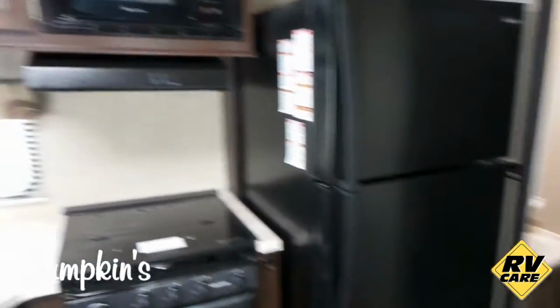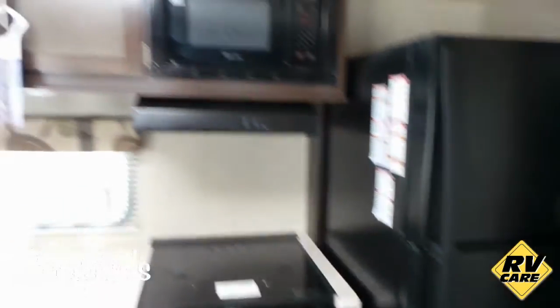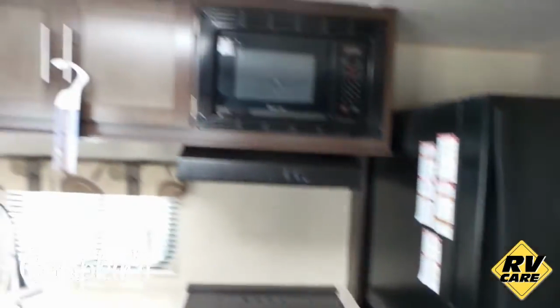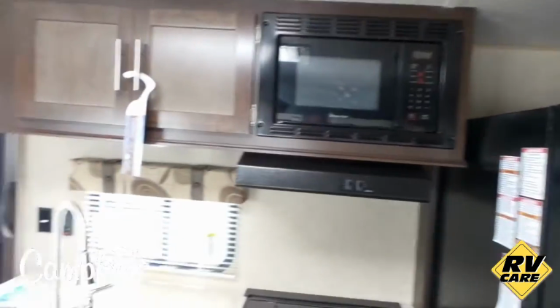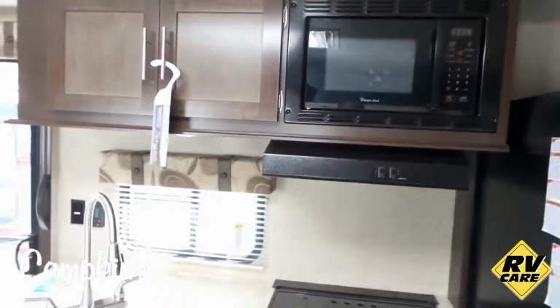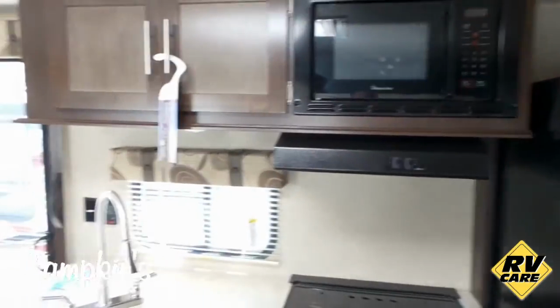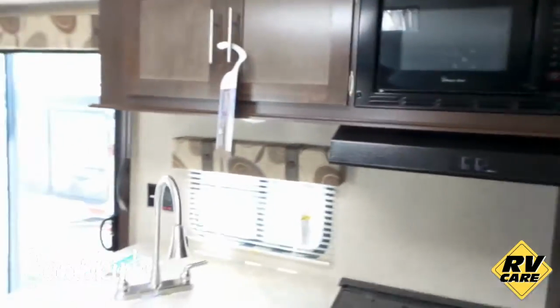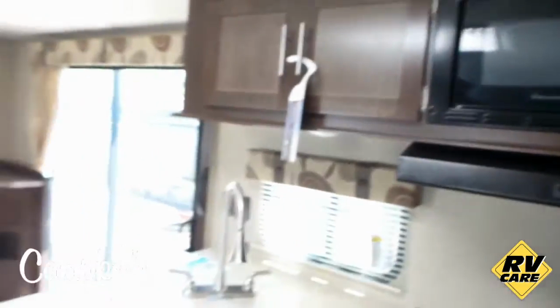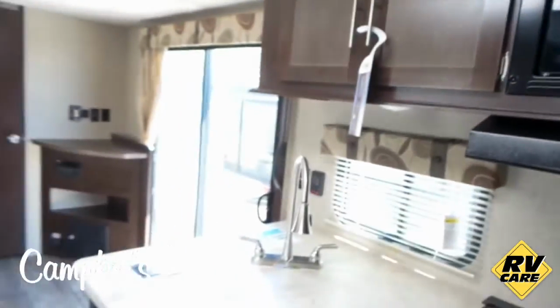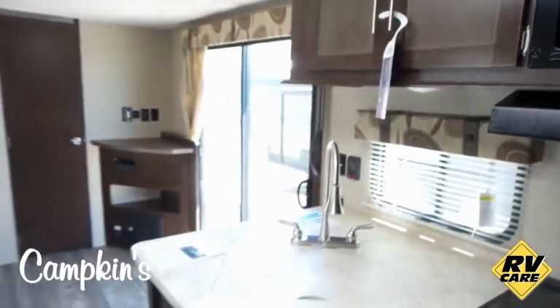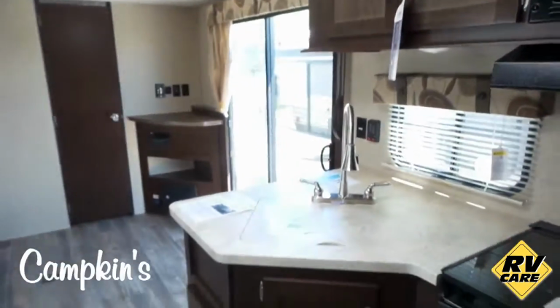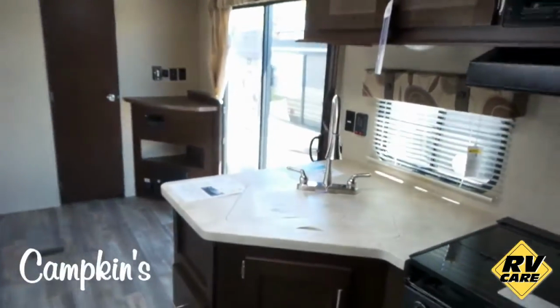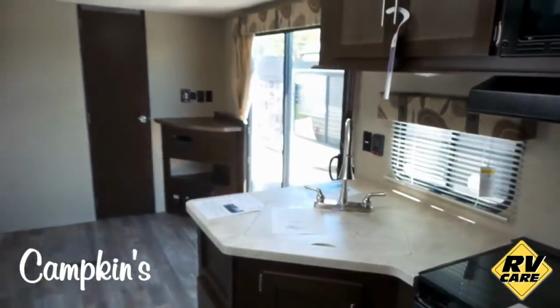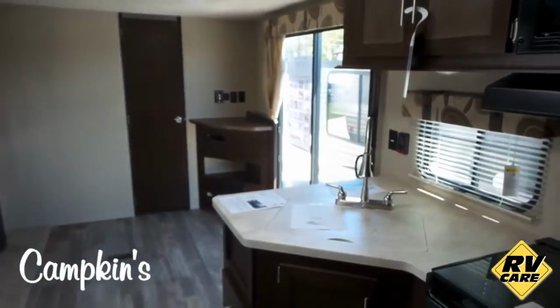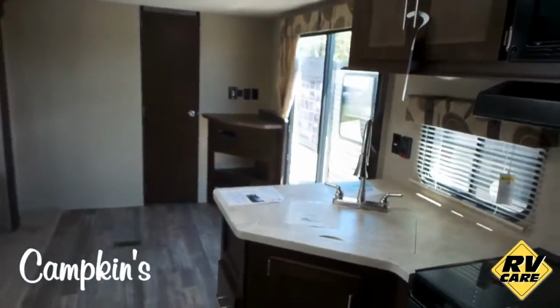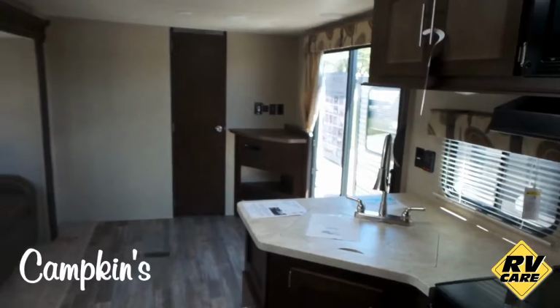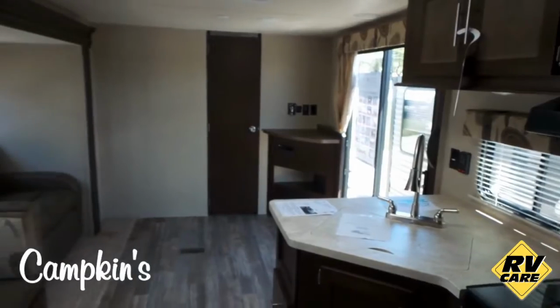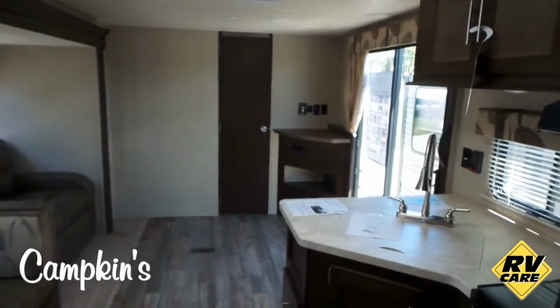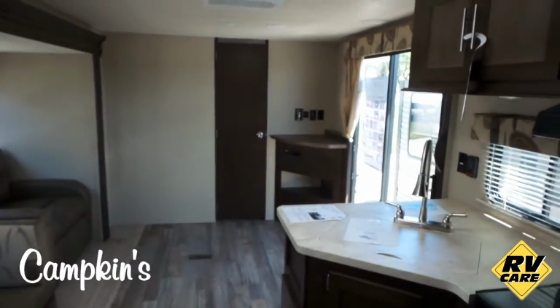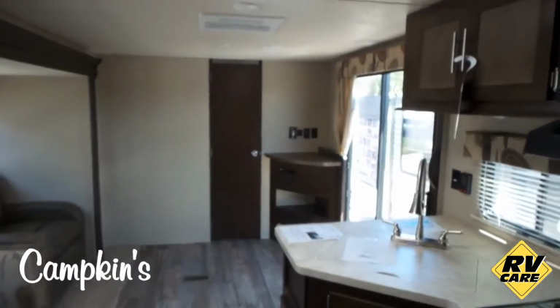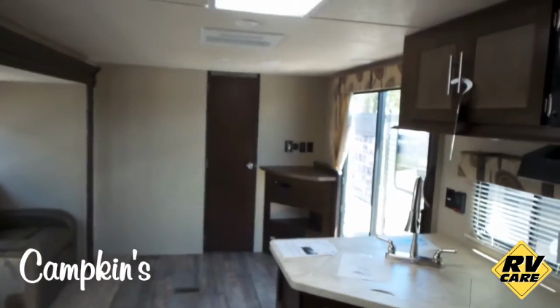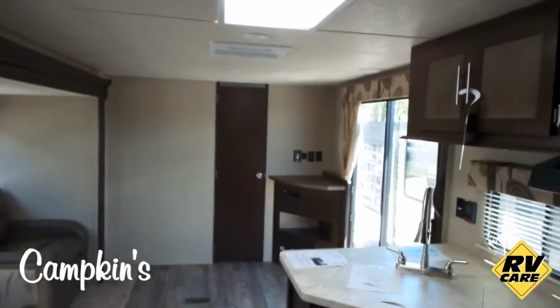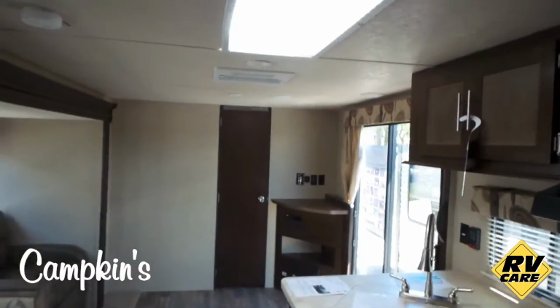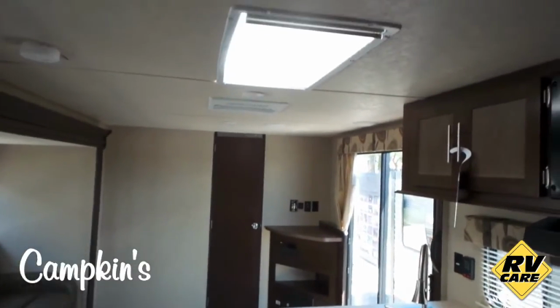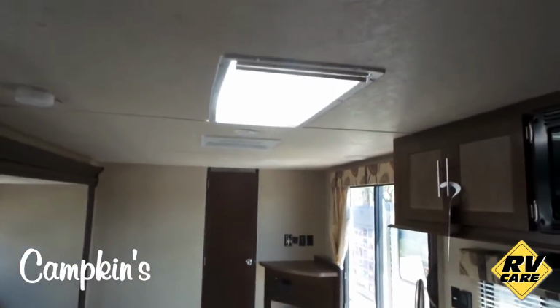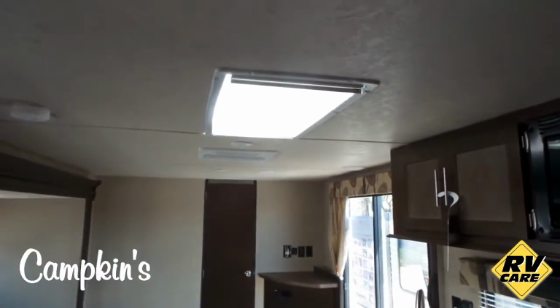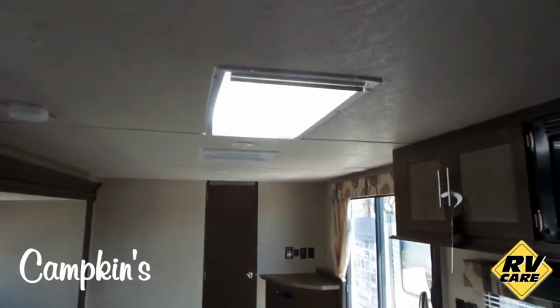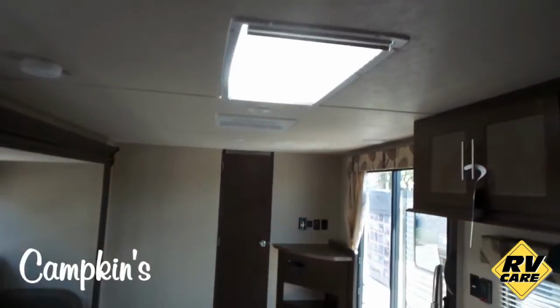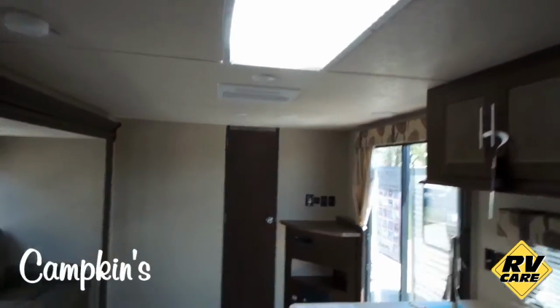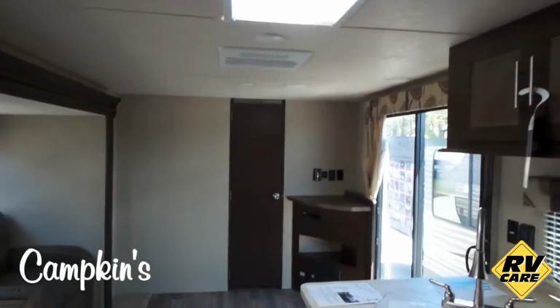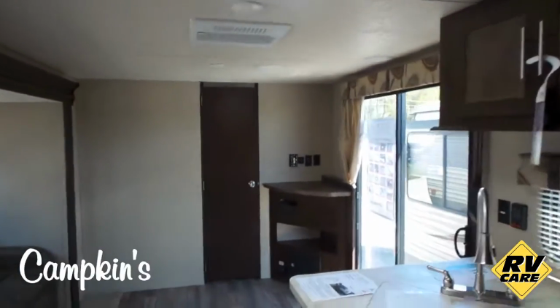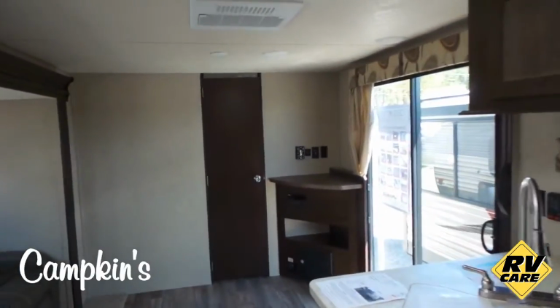What's great about this trailer is it's thousands and thousands of dollars less than a traditional park model. It also has a beautiful skylight.